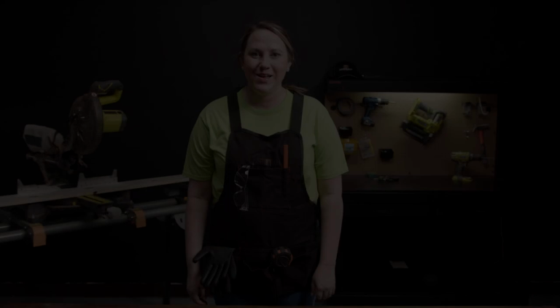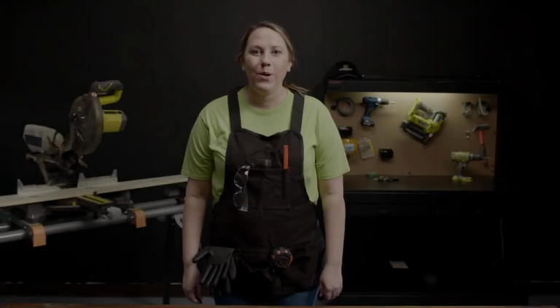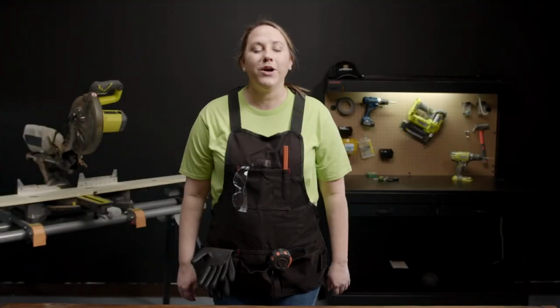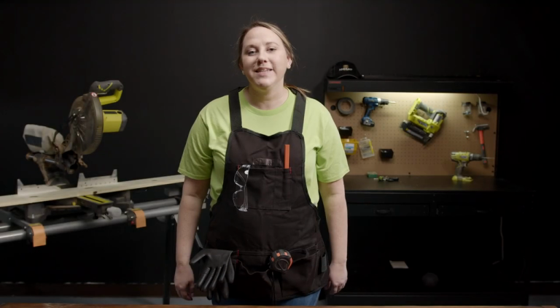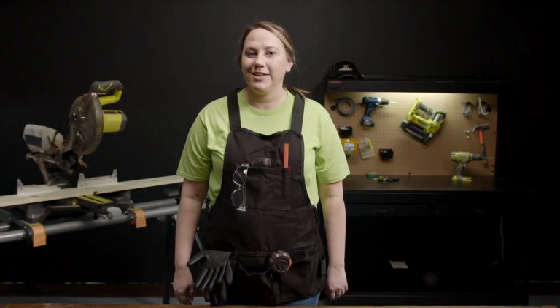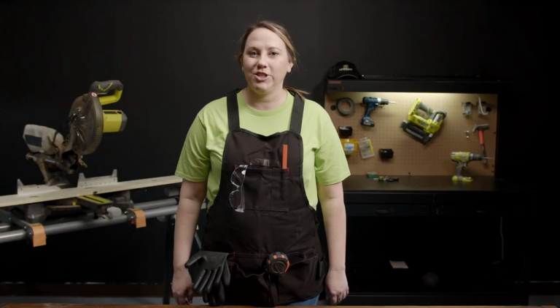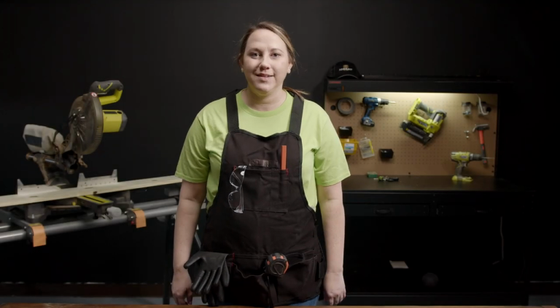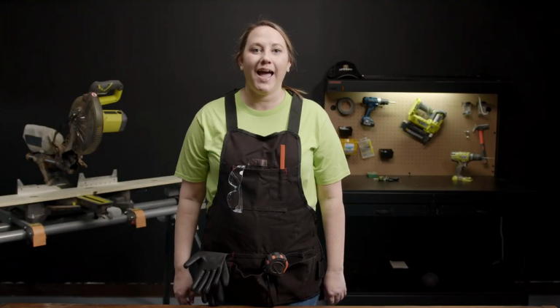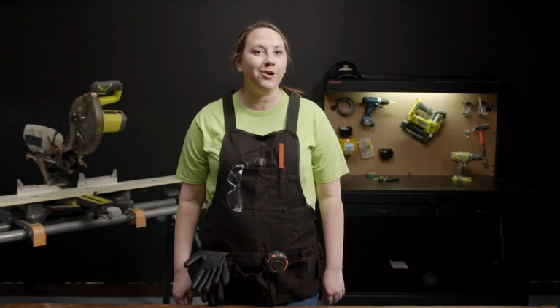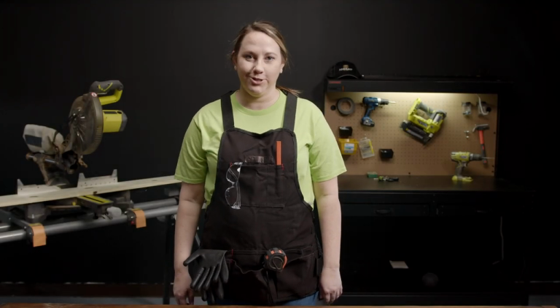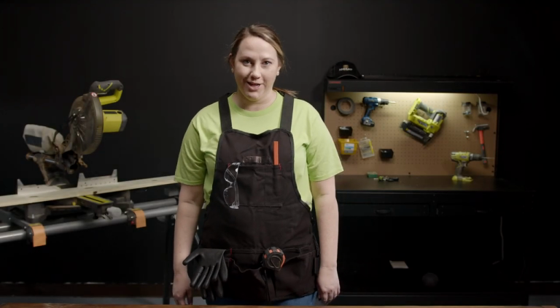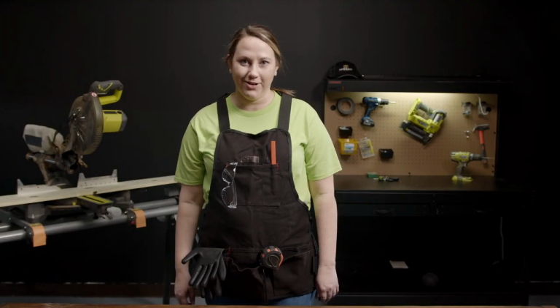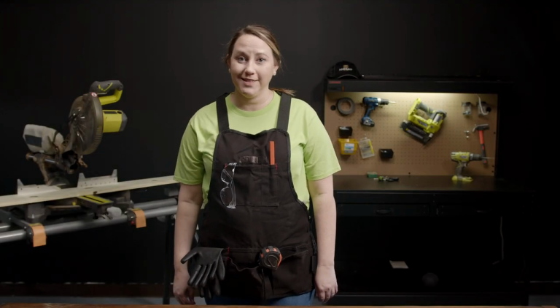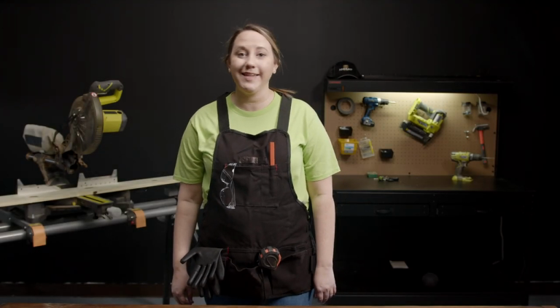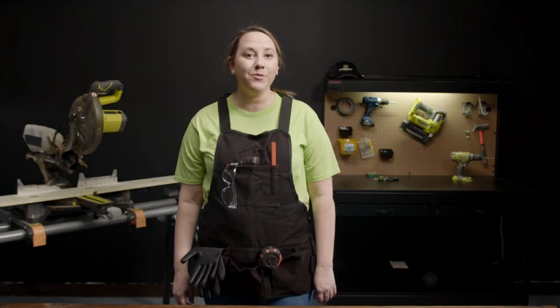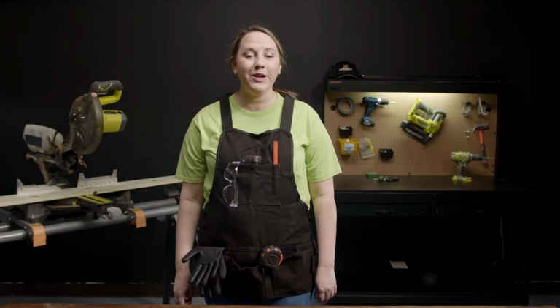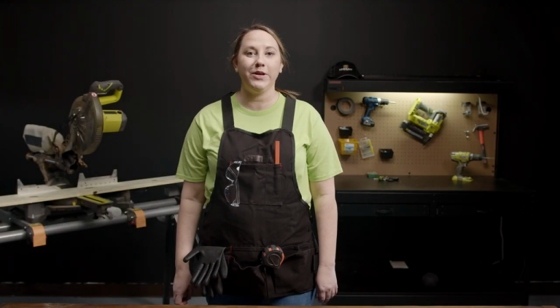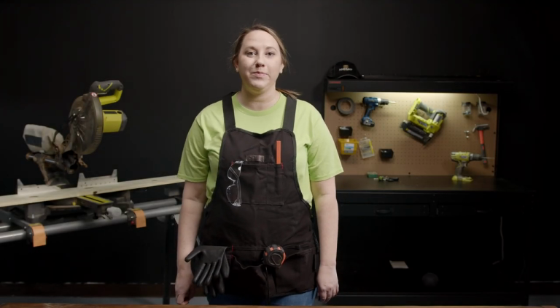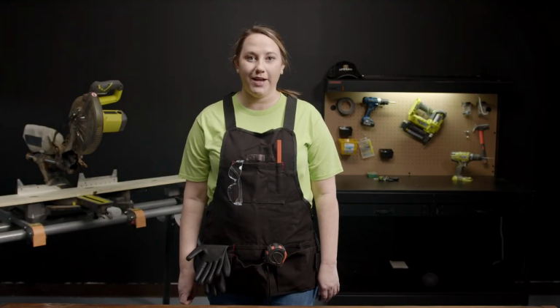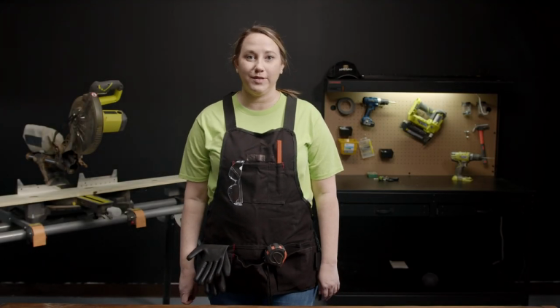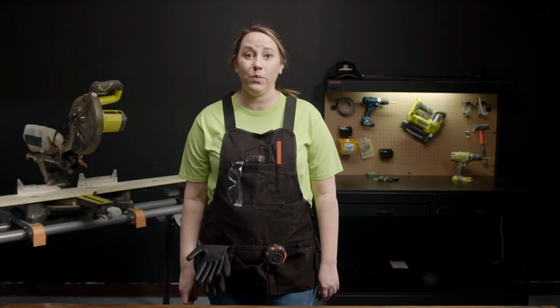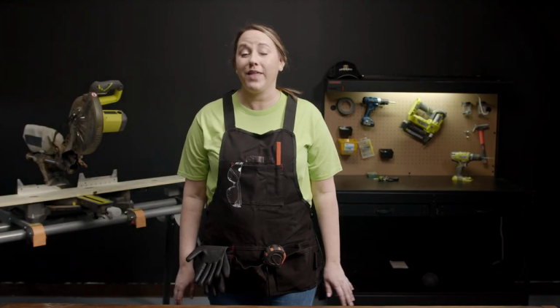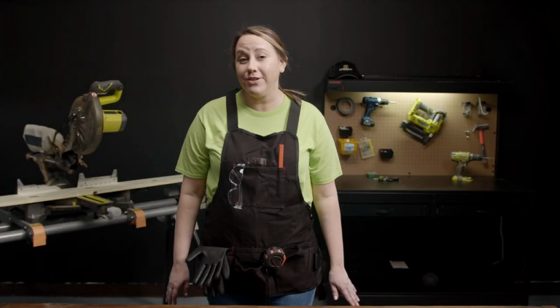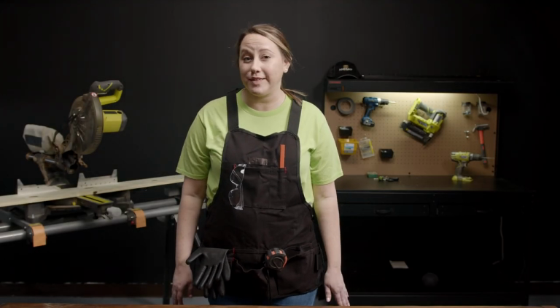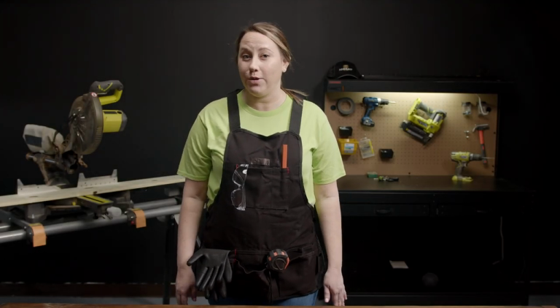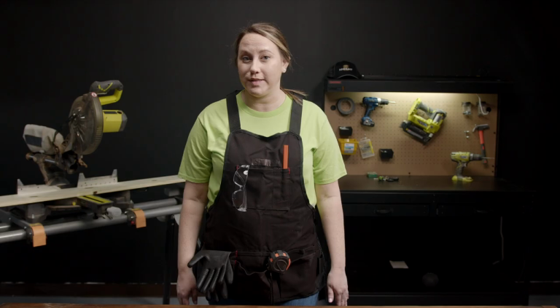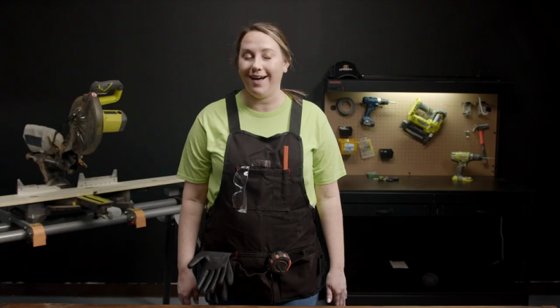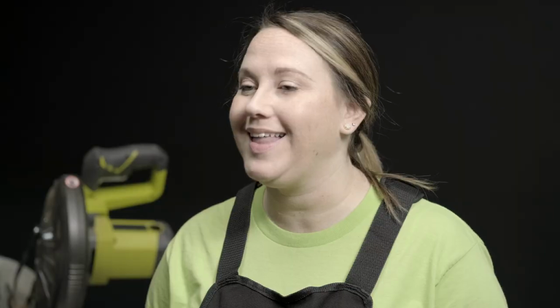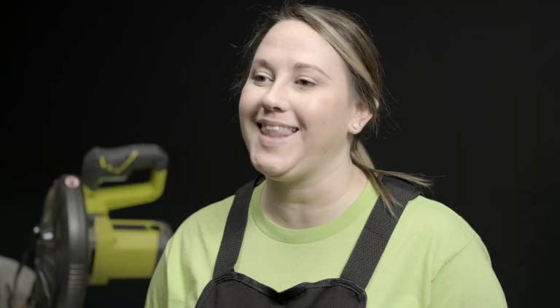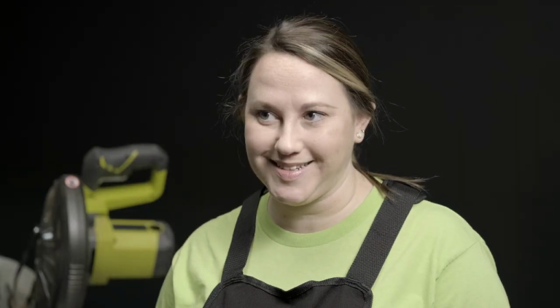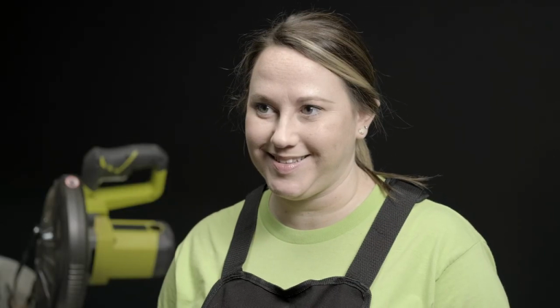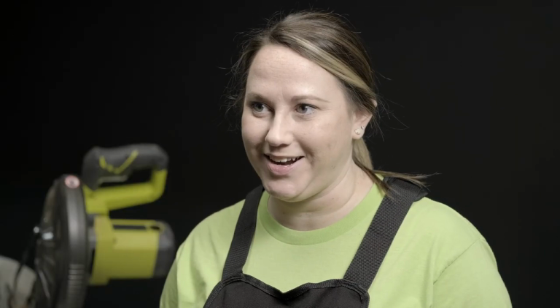Welcome to HH Hunt's How-To Channel. Today we're going to build a birdhouse without using a hole saw. Let's get started.